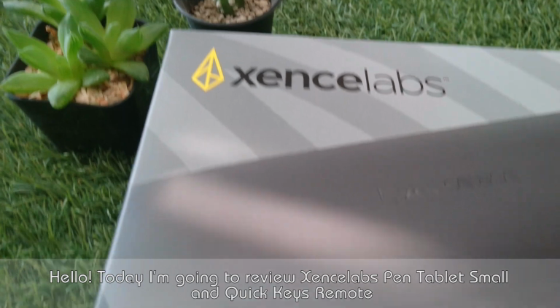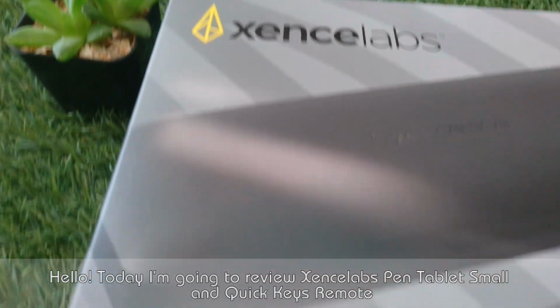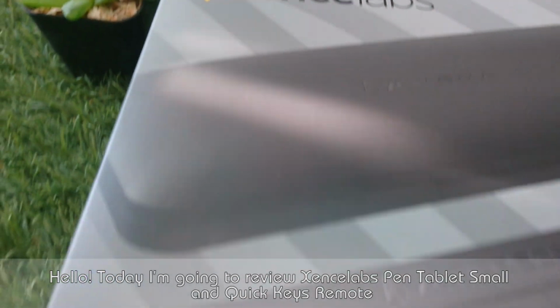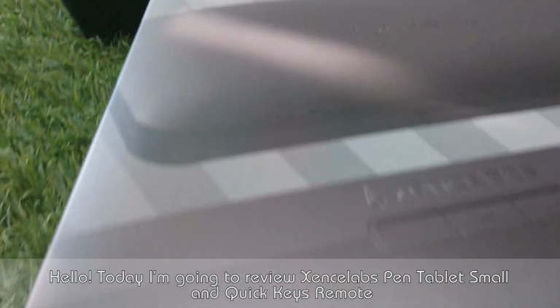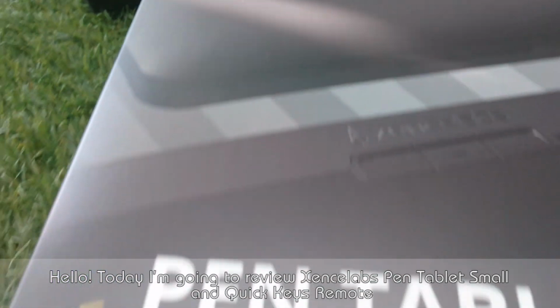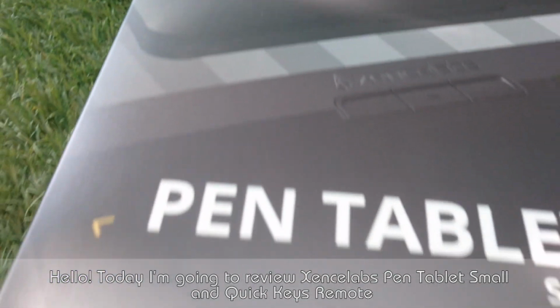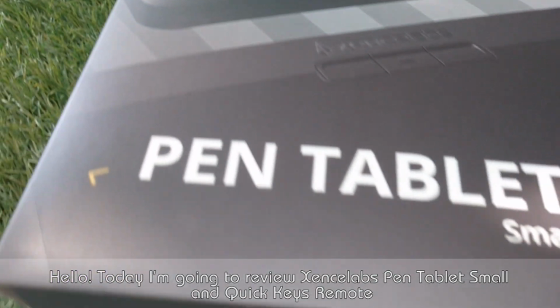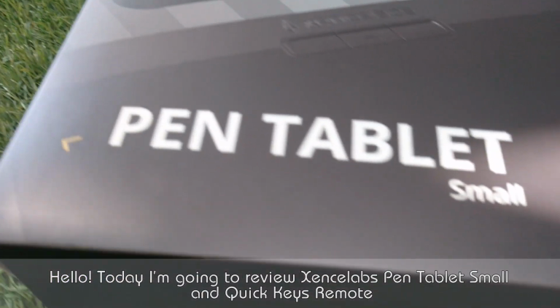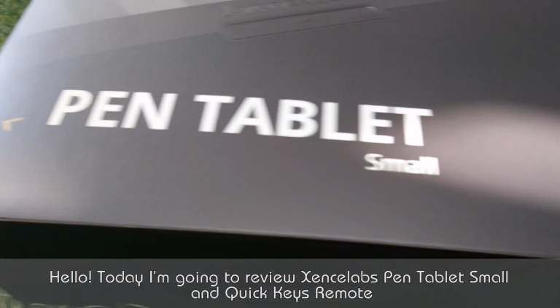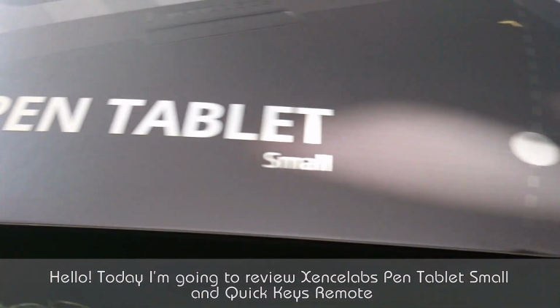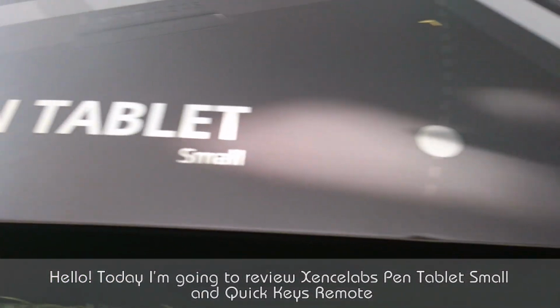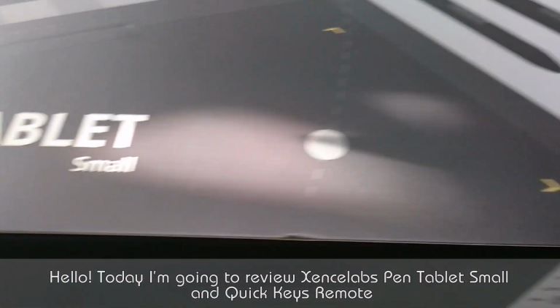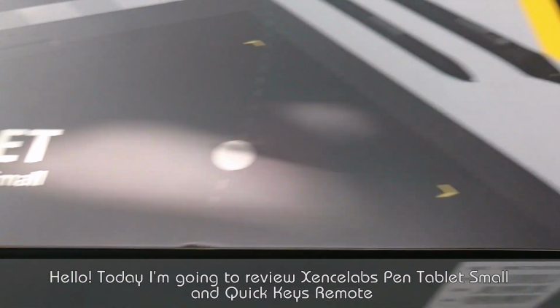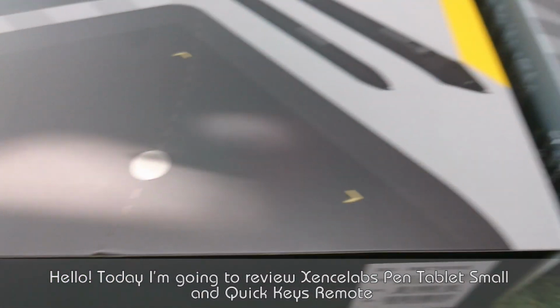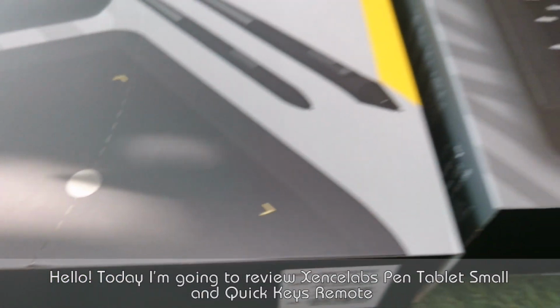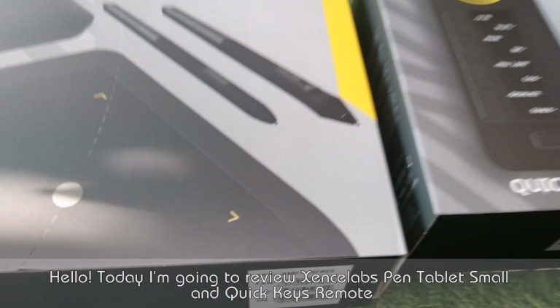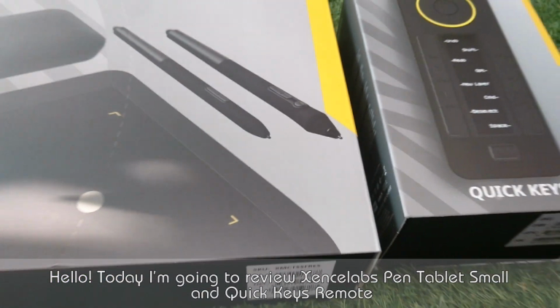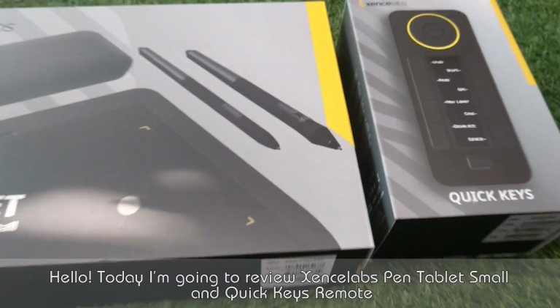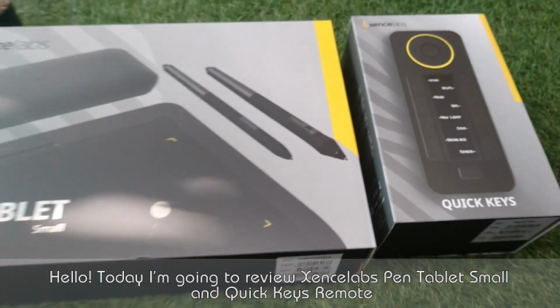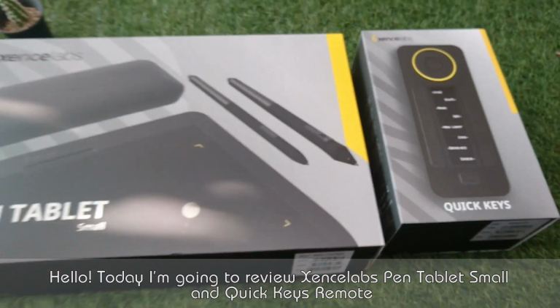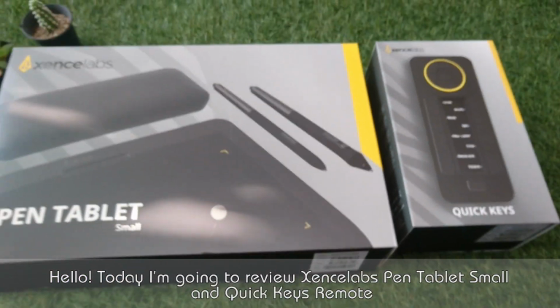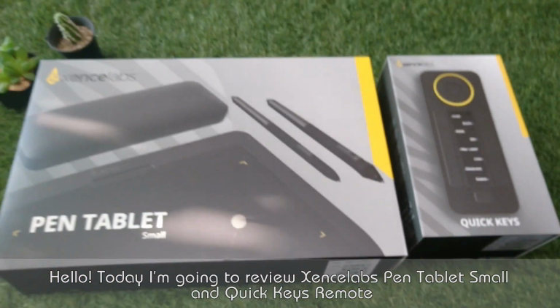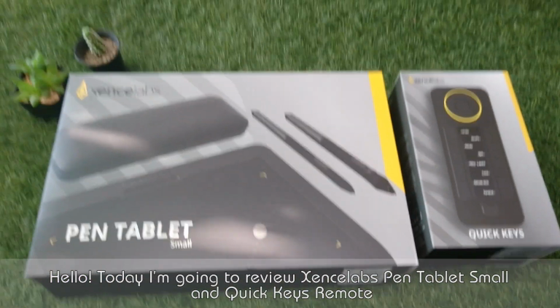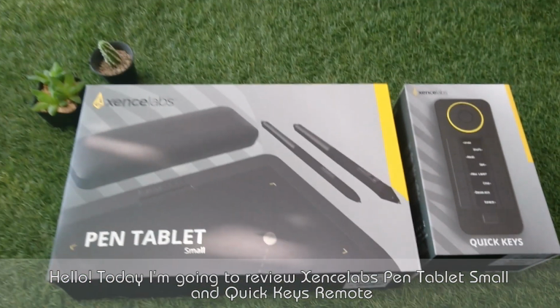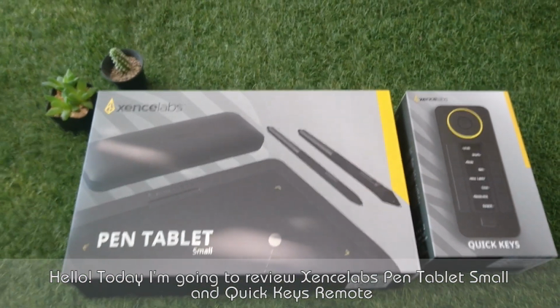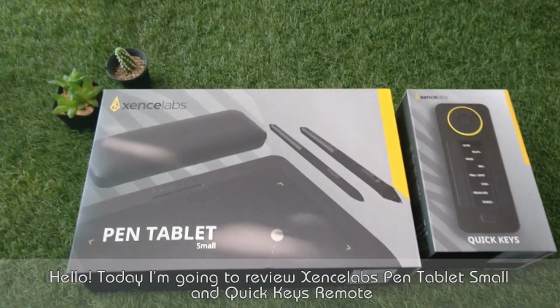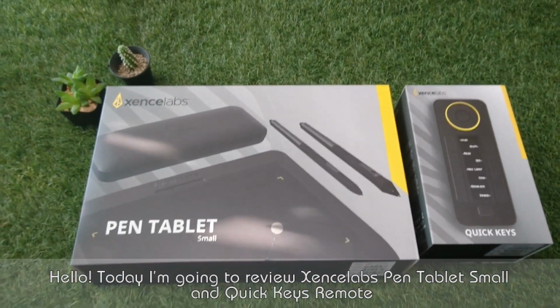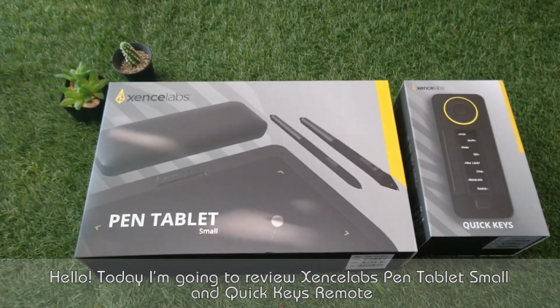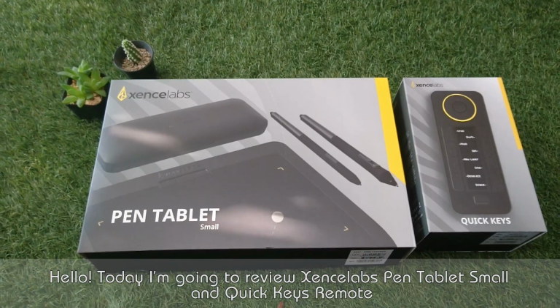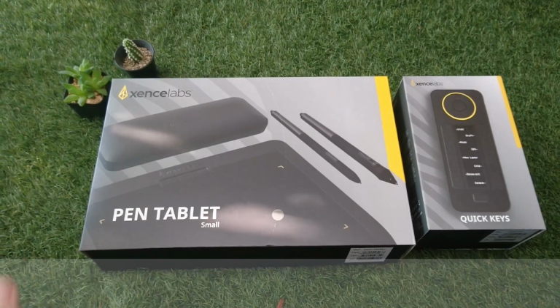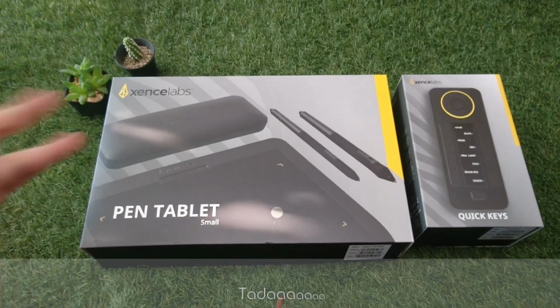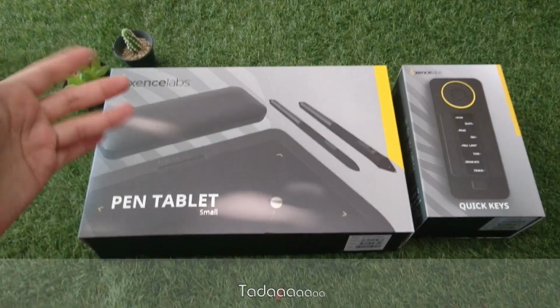Hello! Today I'm going to review the SenseLab pen tablet, small, and quickies remote.